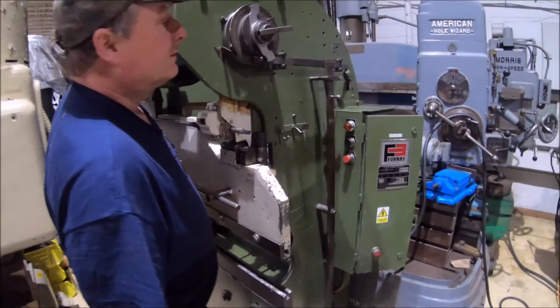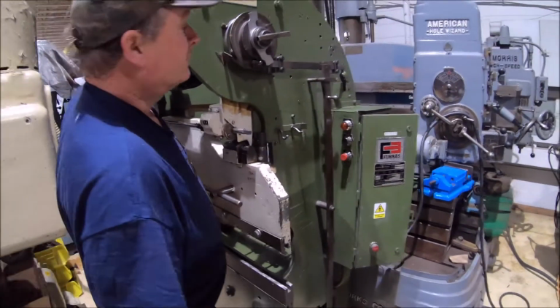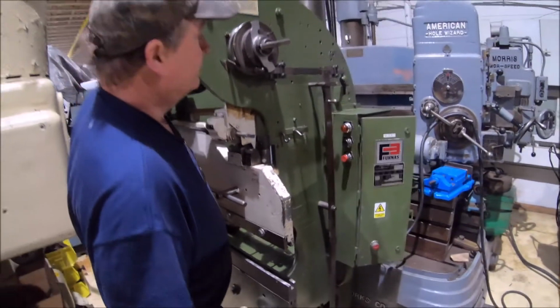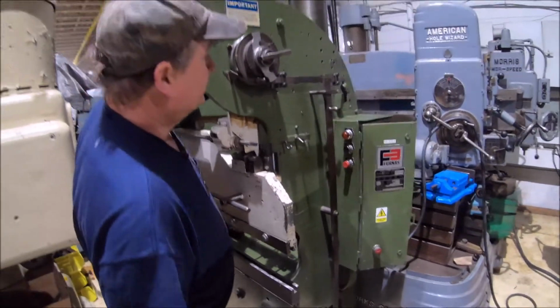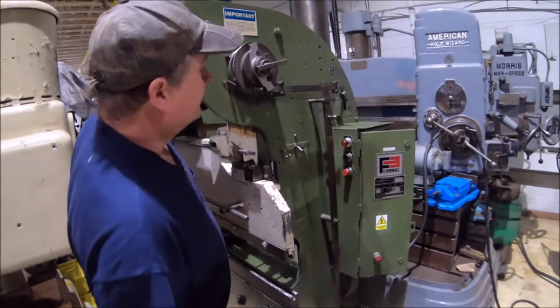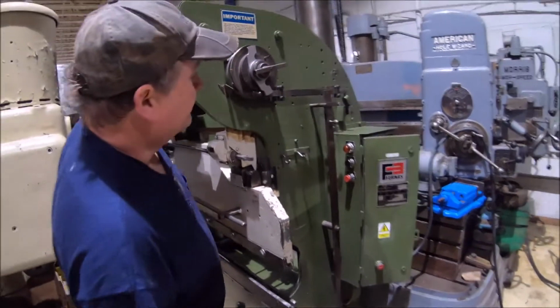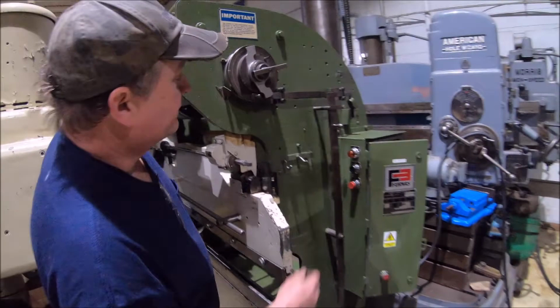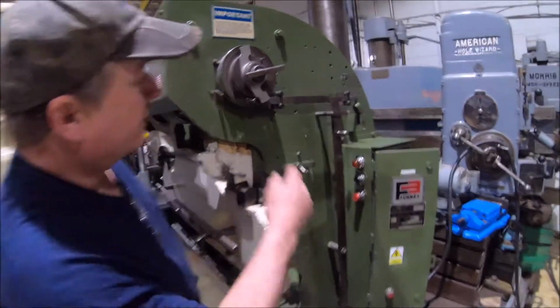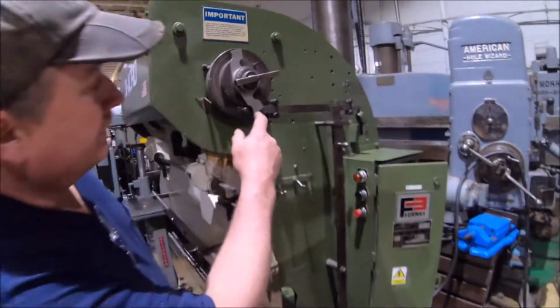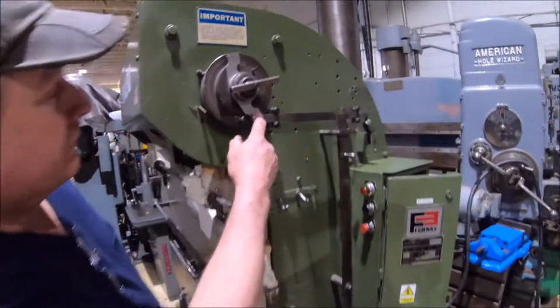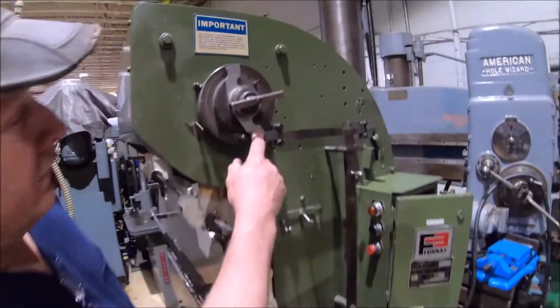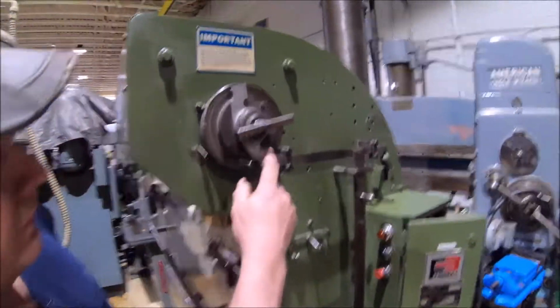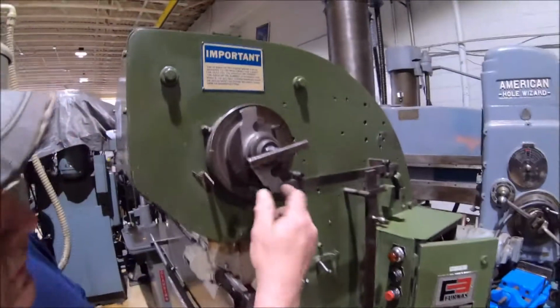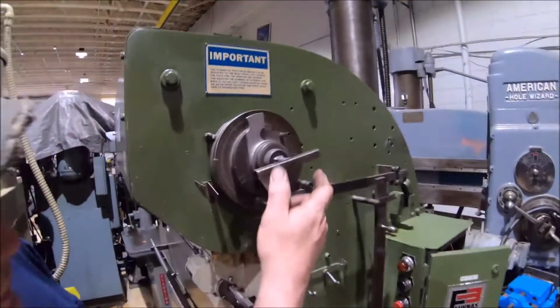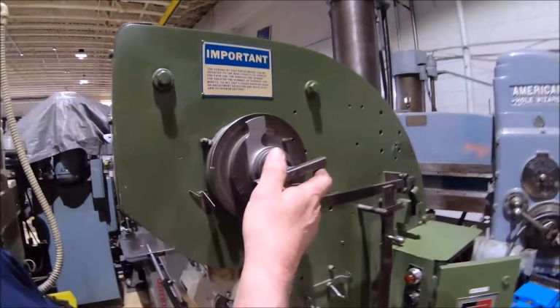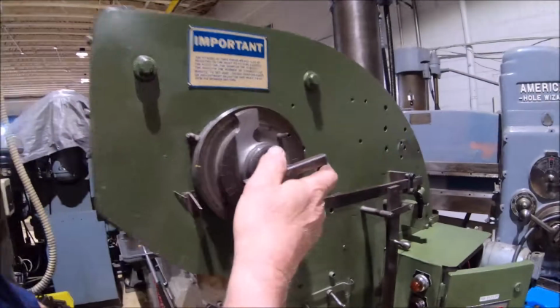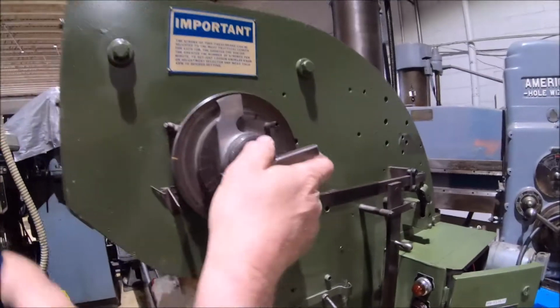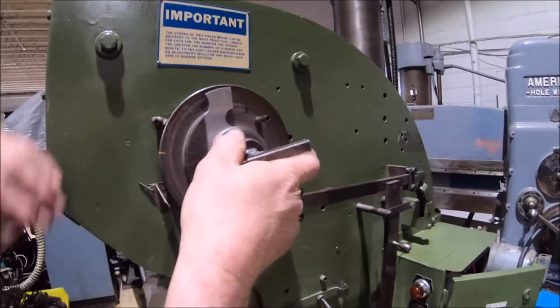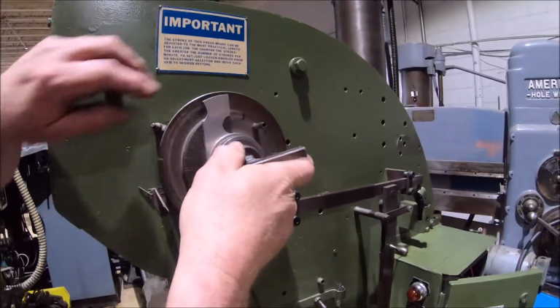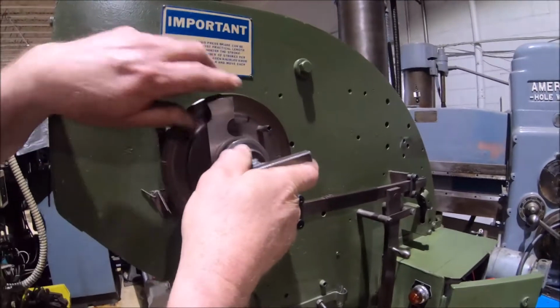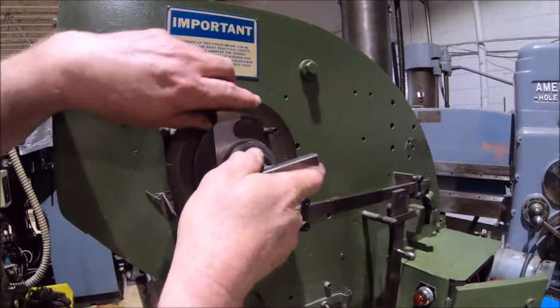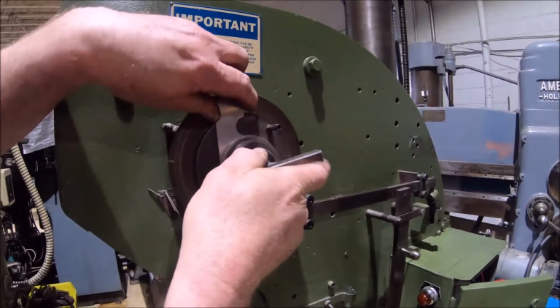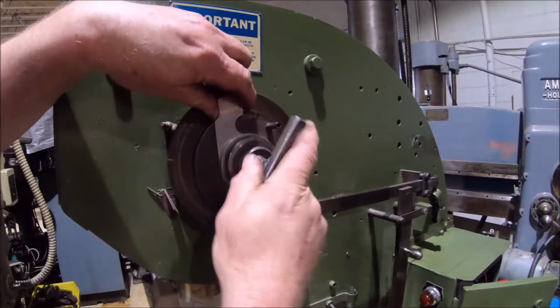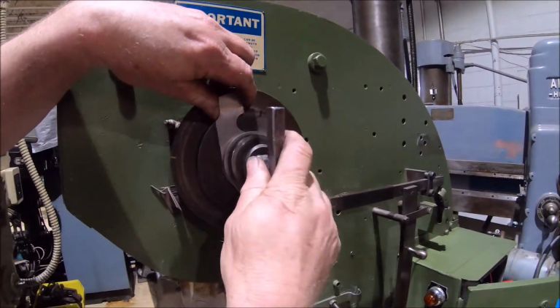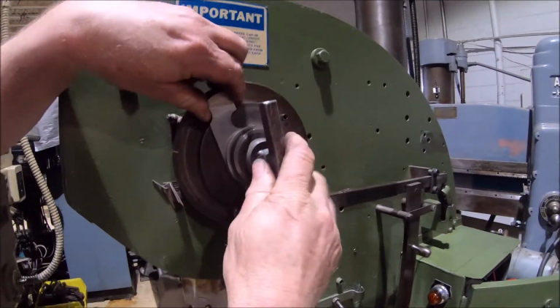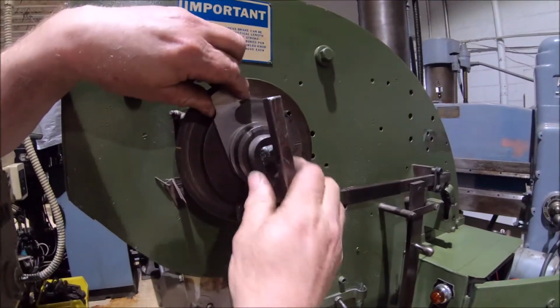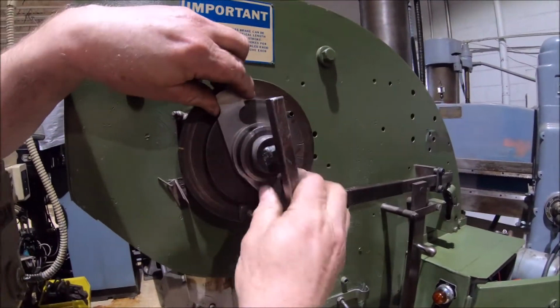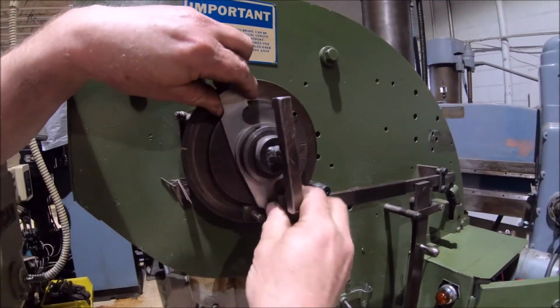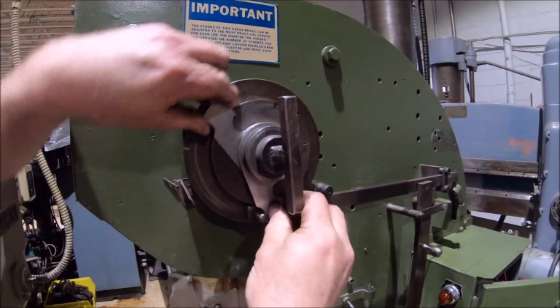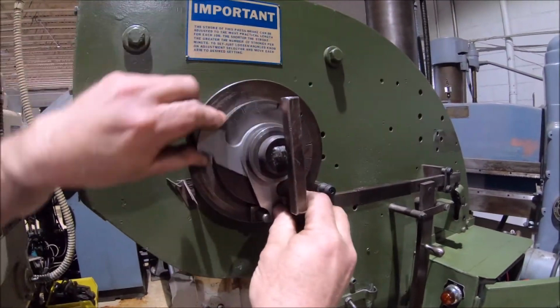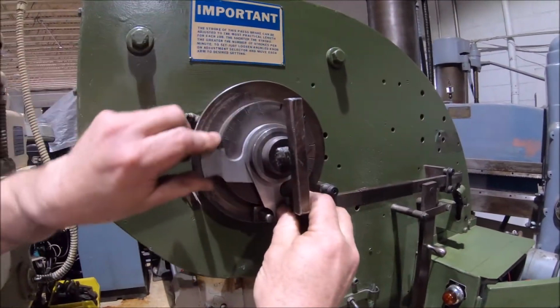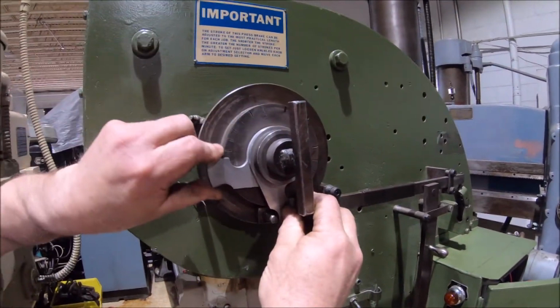Adjustable stroke control here — just loosen this up and shorten the stroke up.